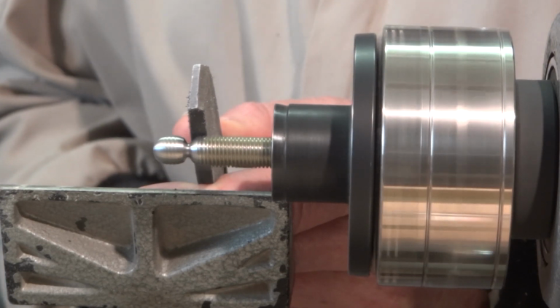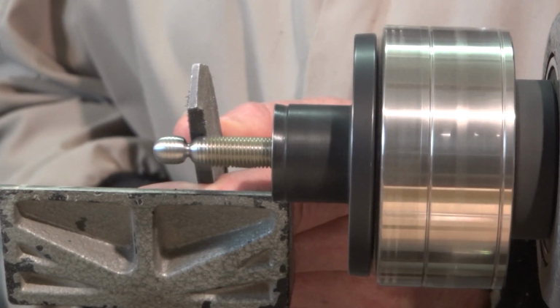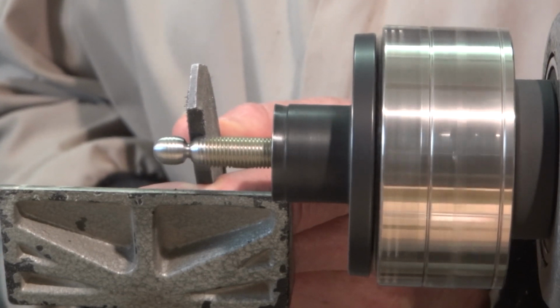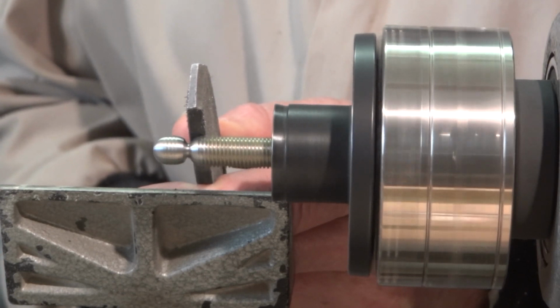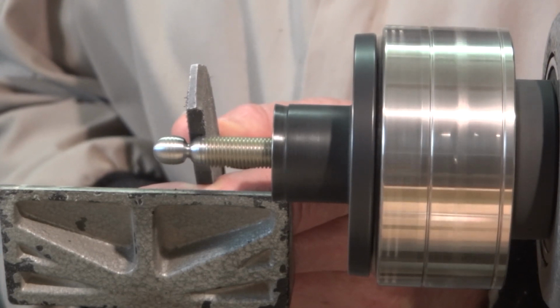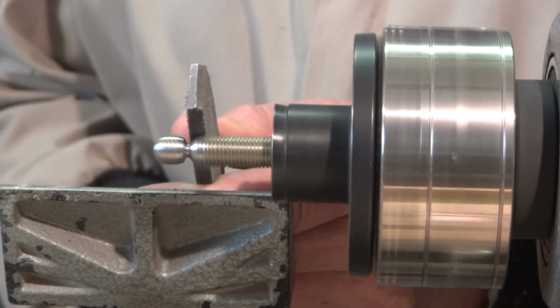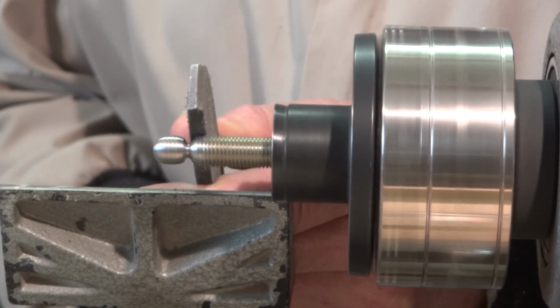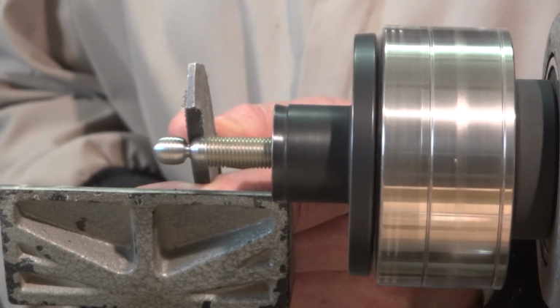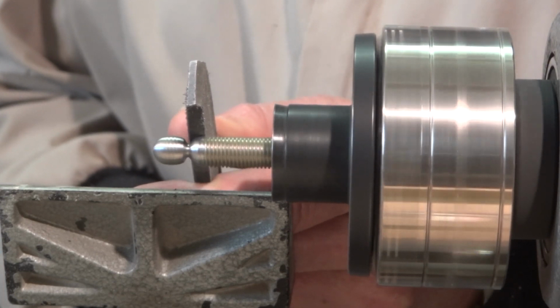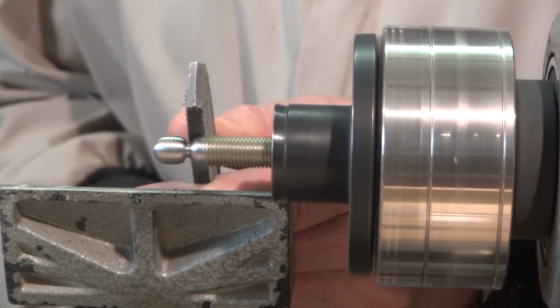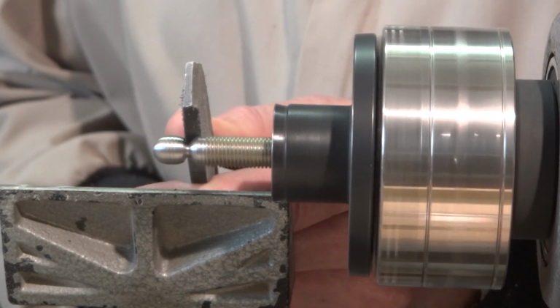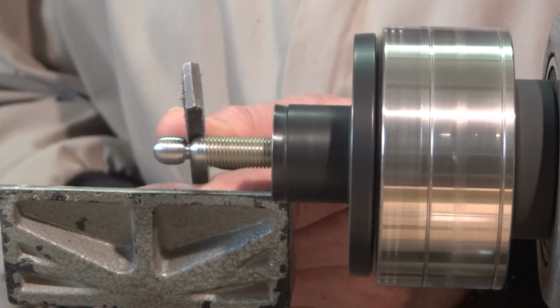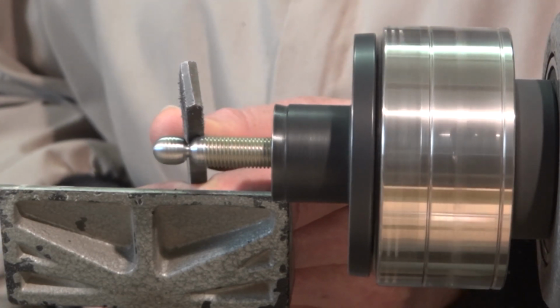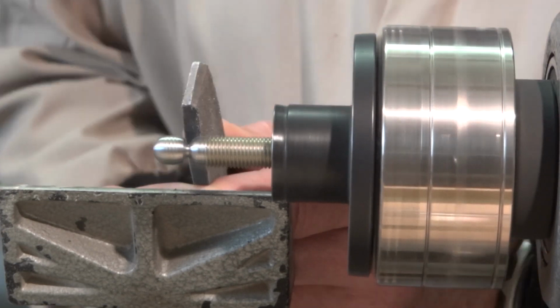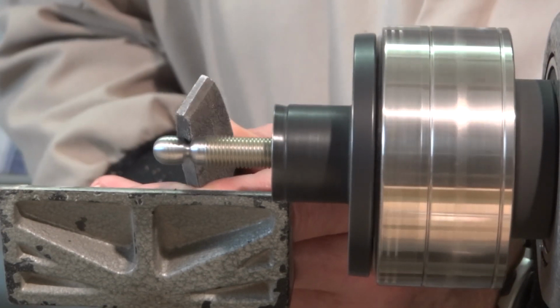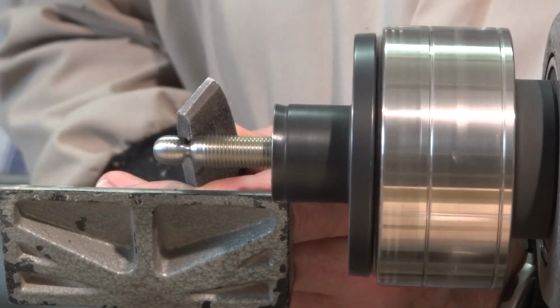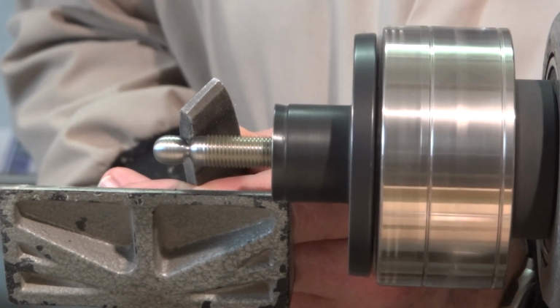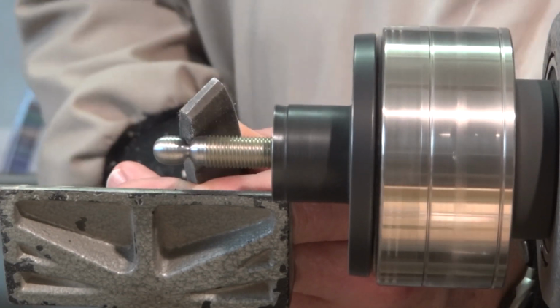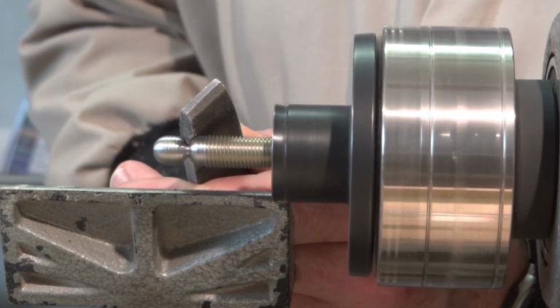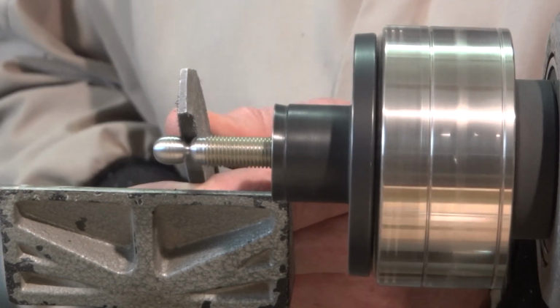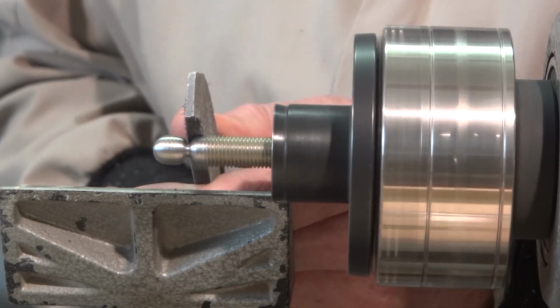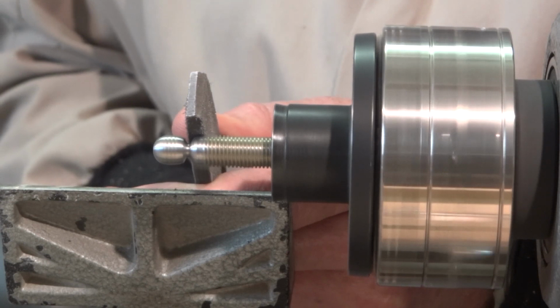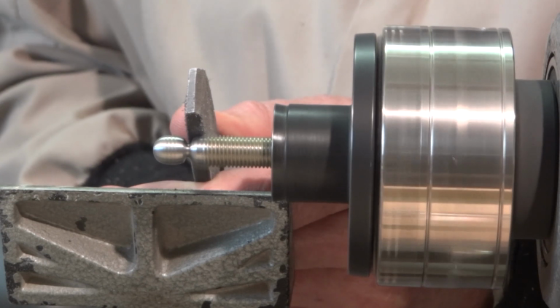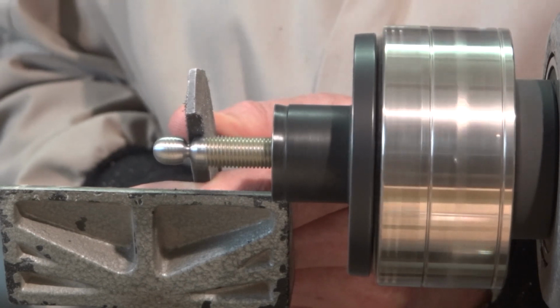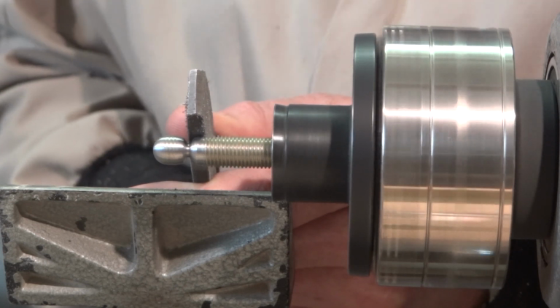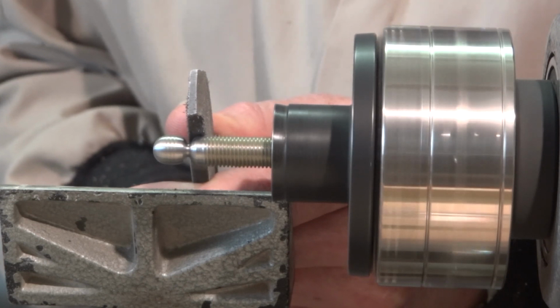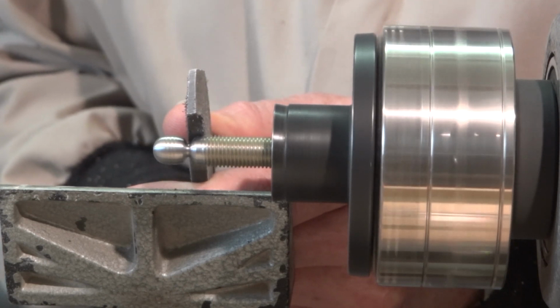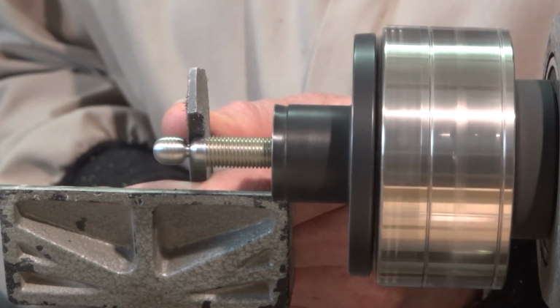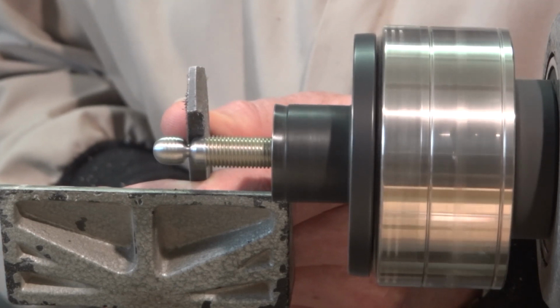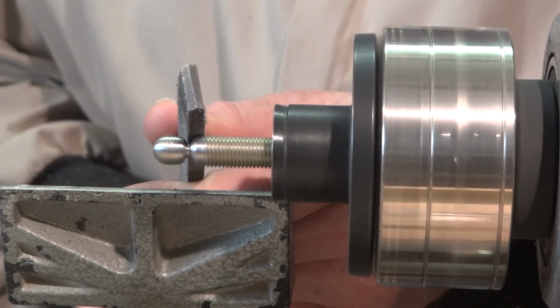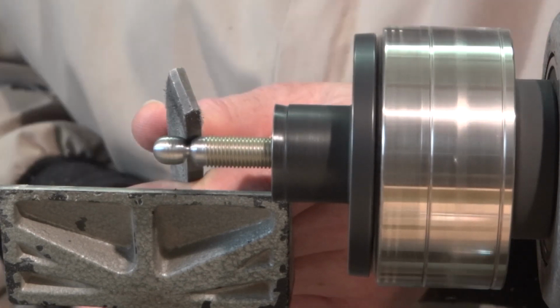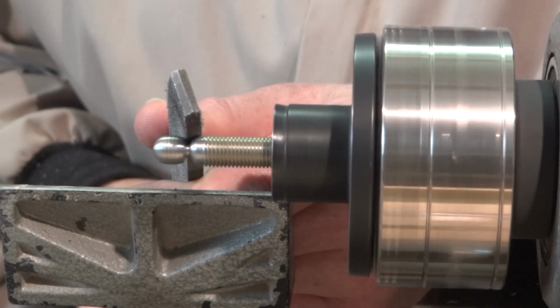Now I'm filing to form the neck, which is what I'll call the area between the ball and the threads.